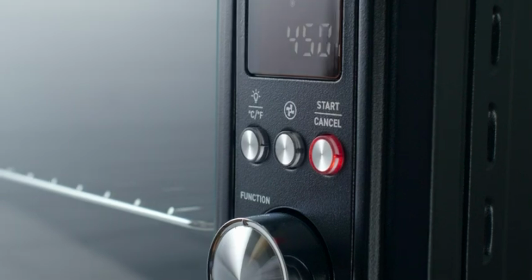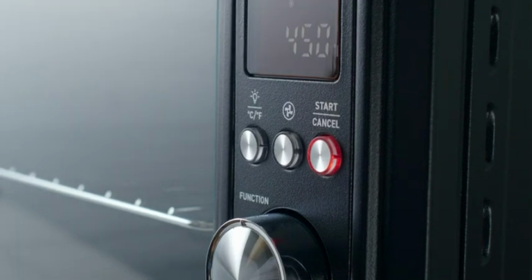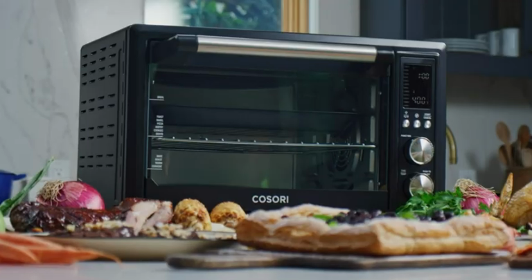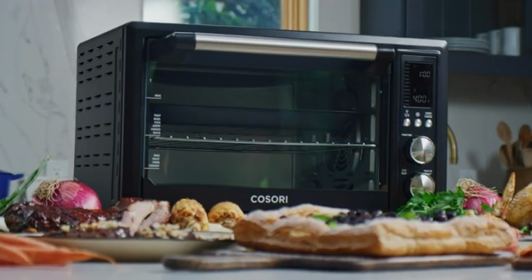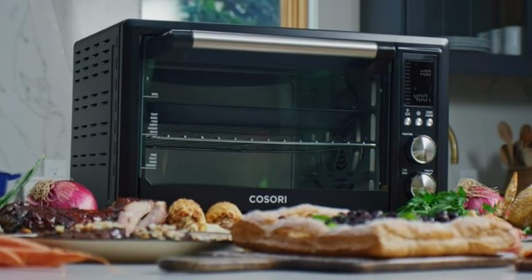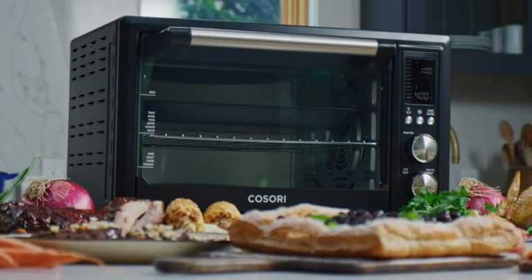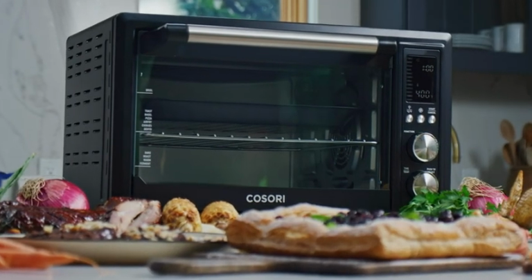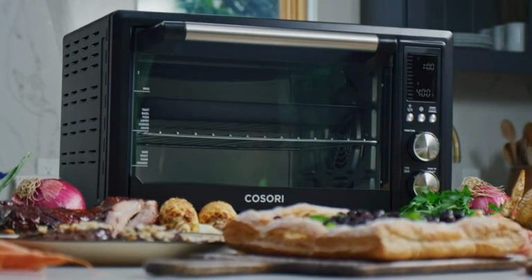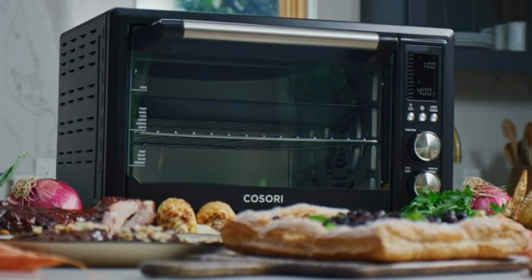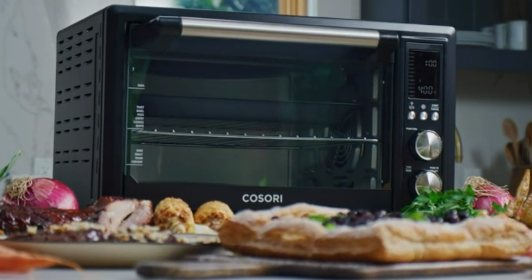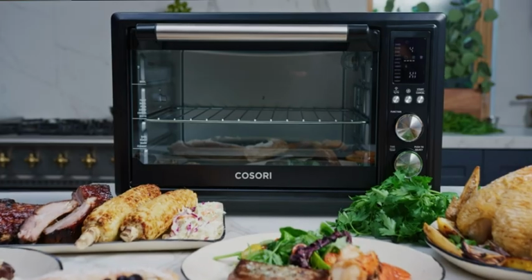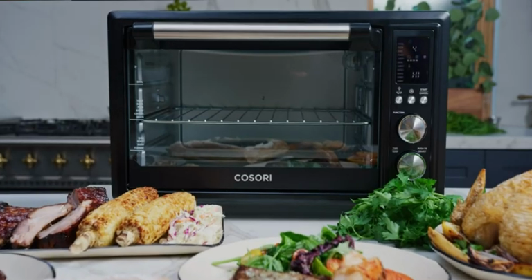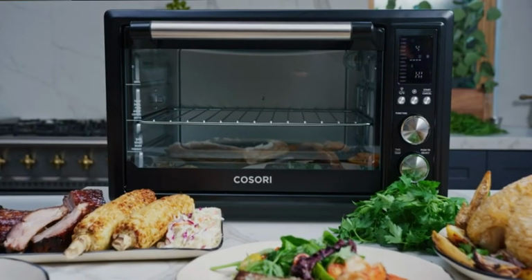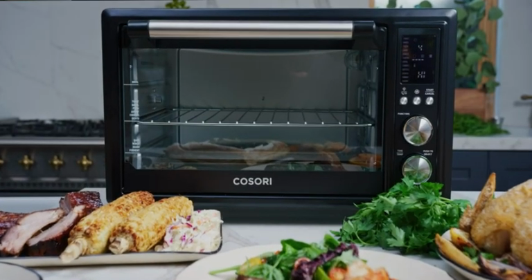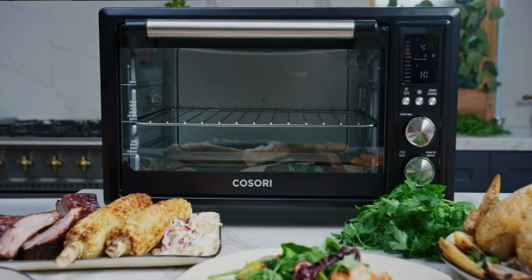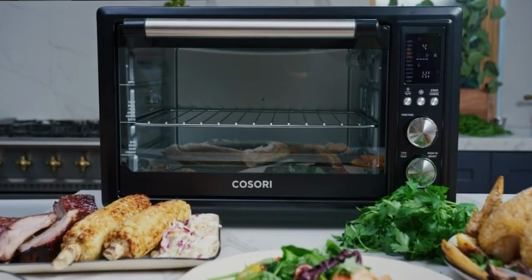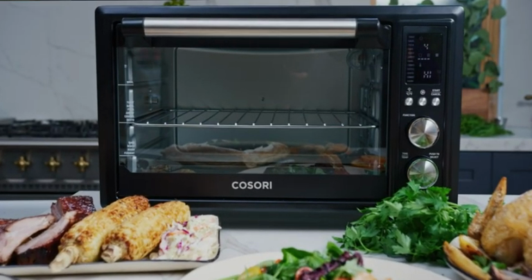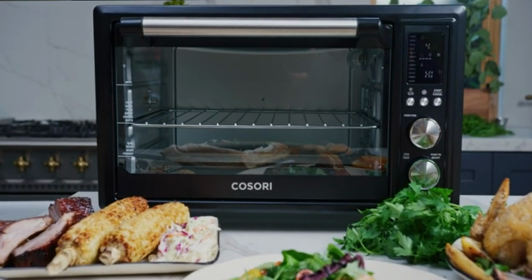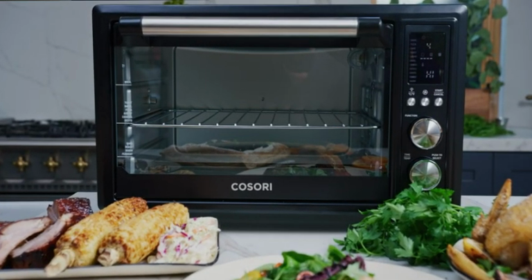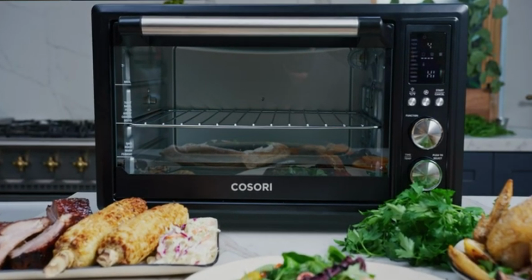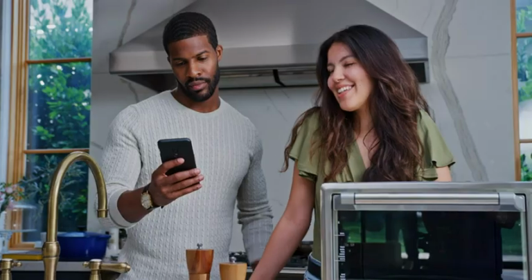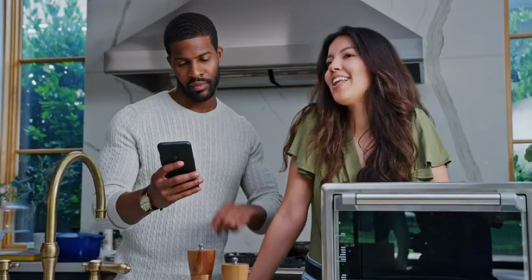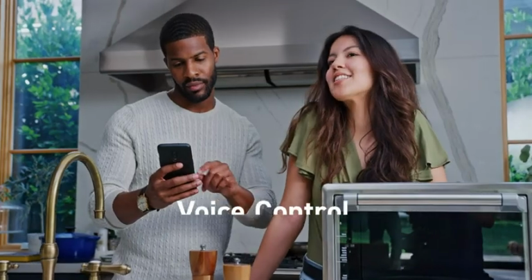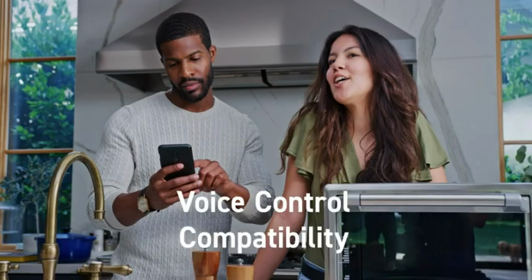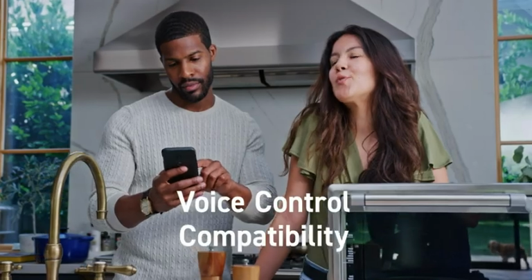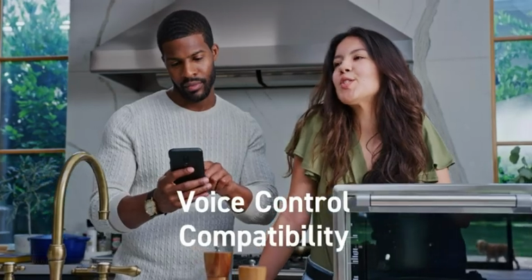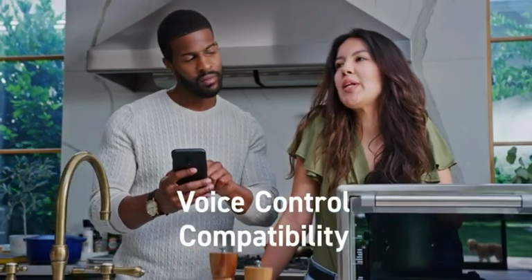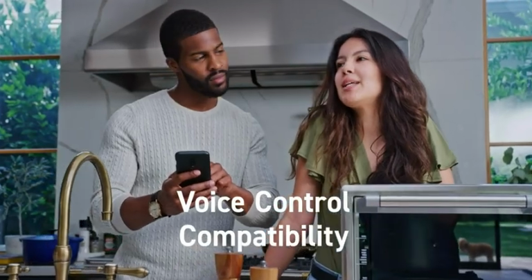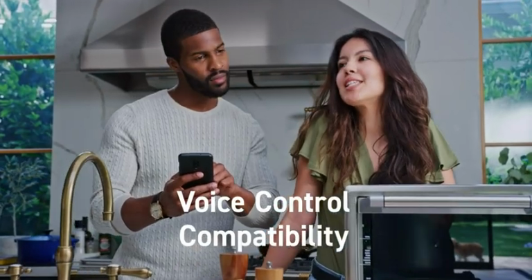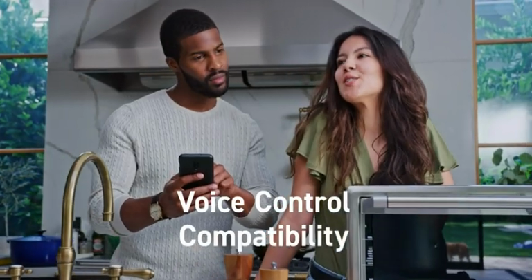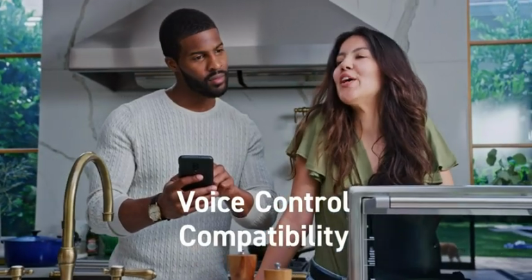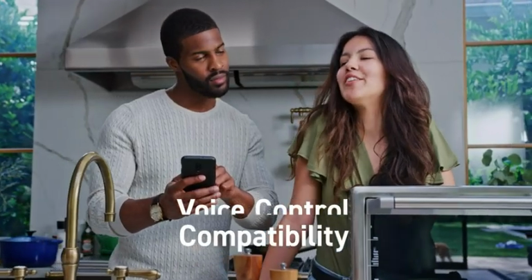For a little extra freedom, pair your Smart Oven with a Smart Assistant. Alexa, roast 20 minutes in the Smart Oven.